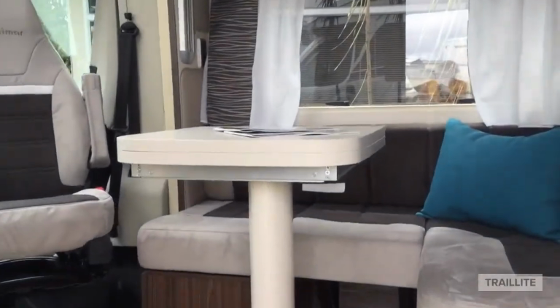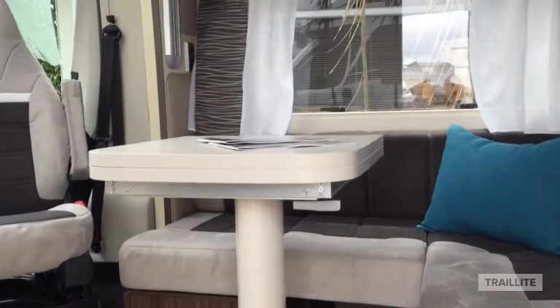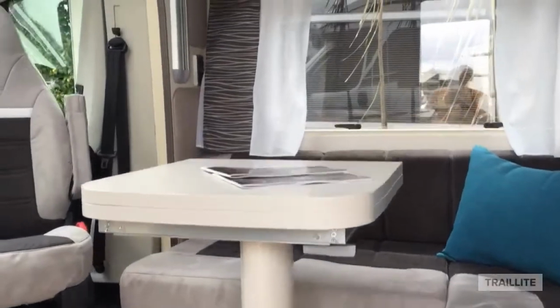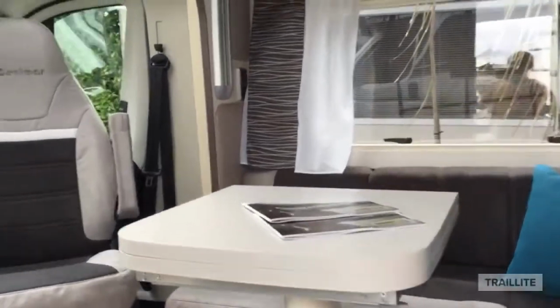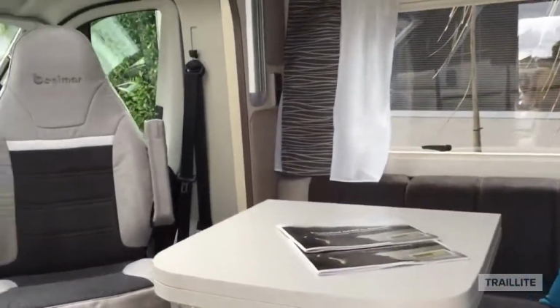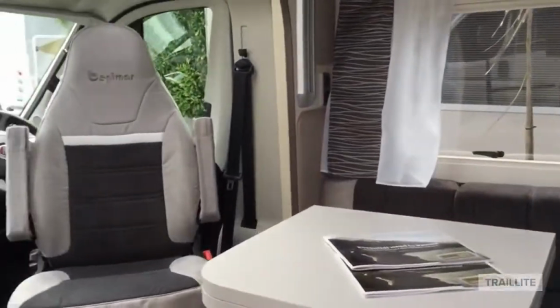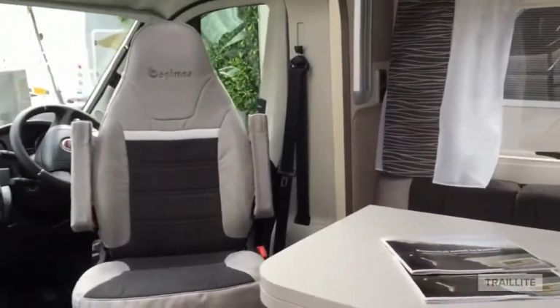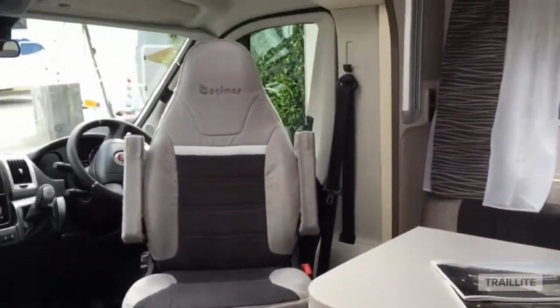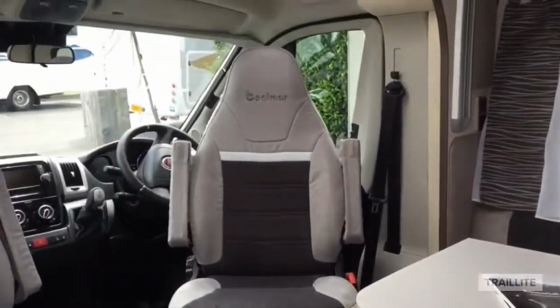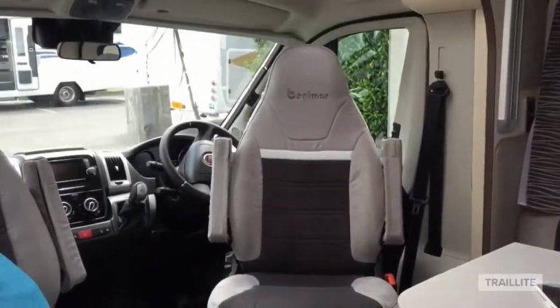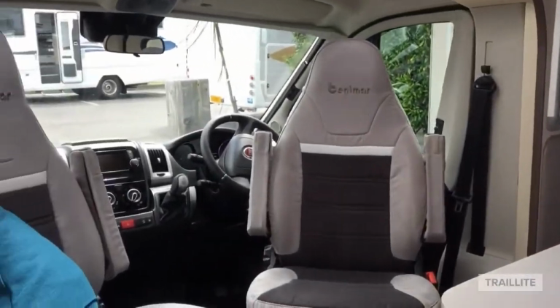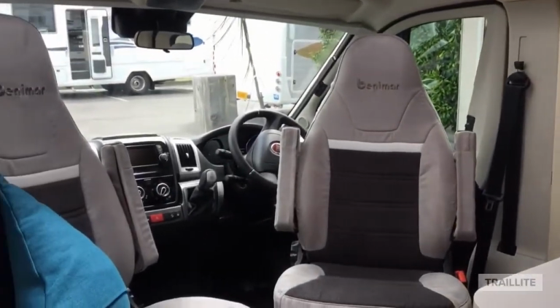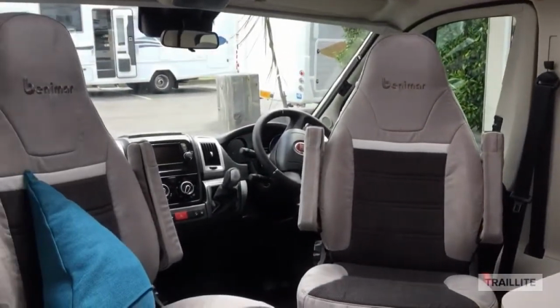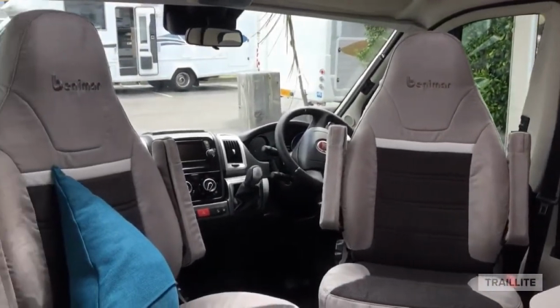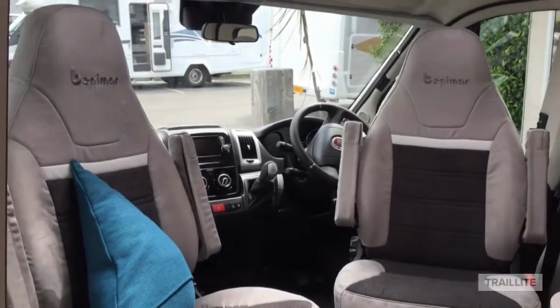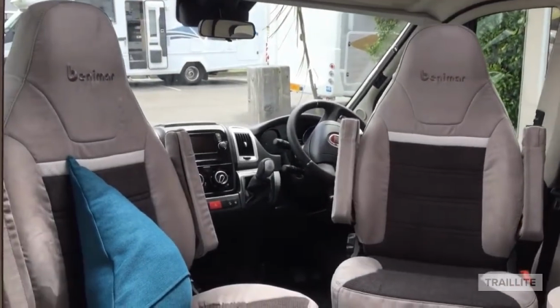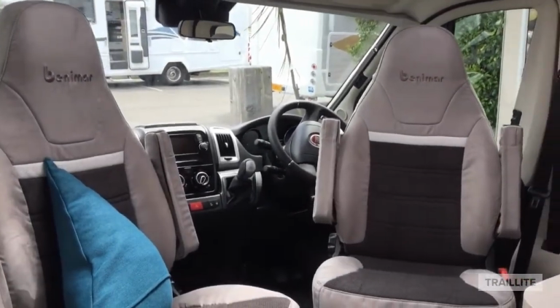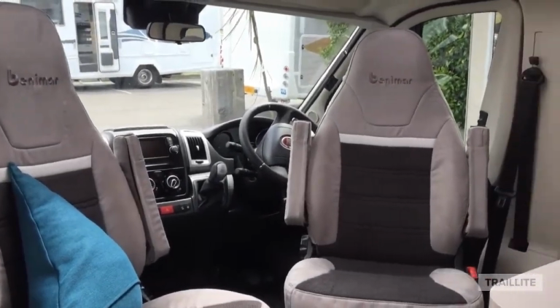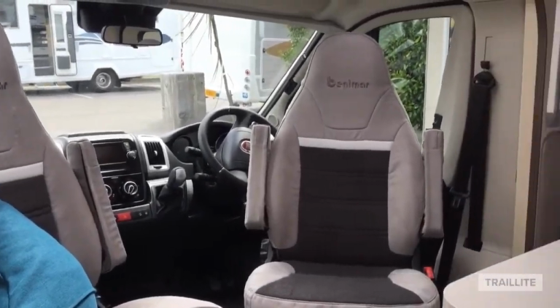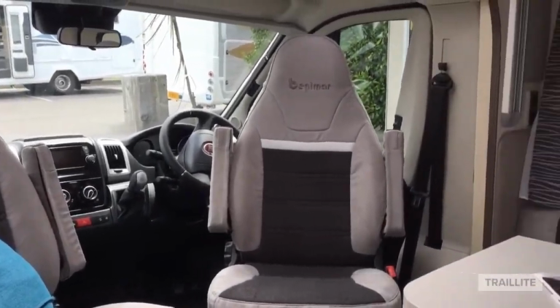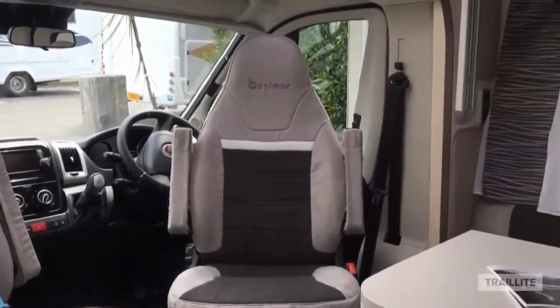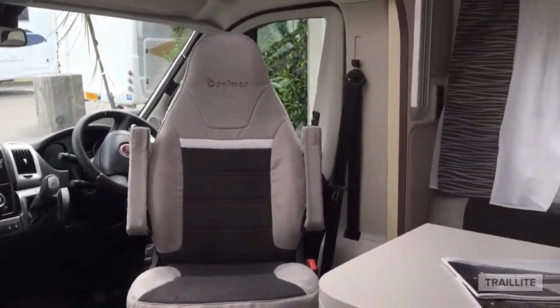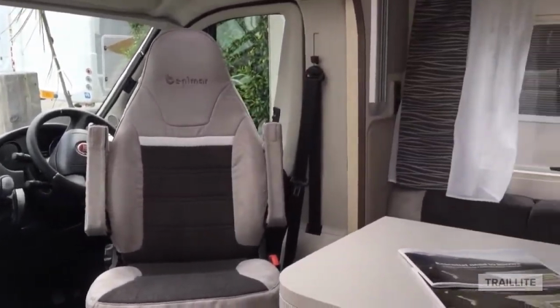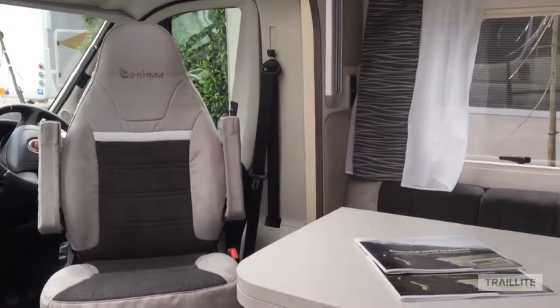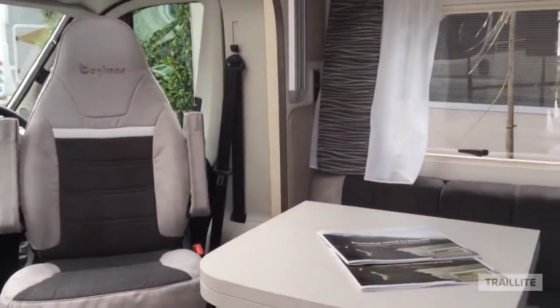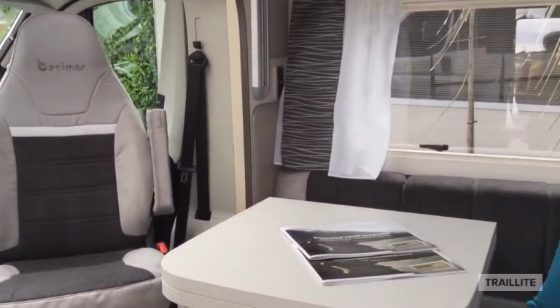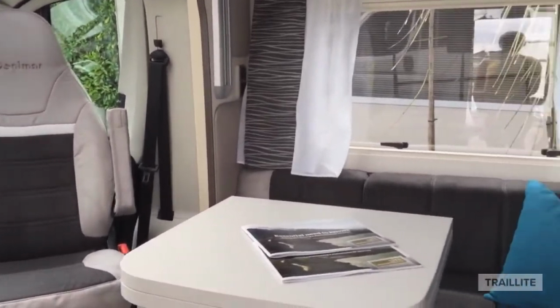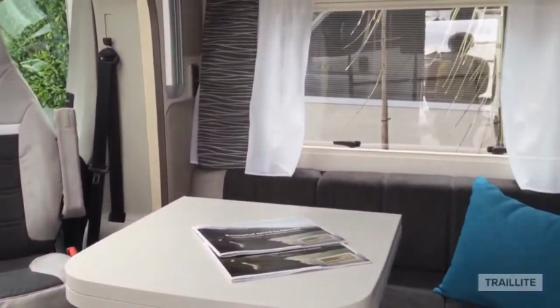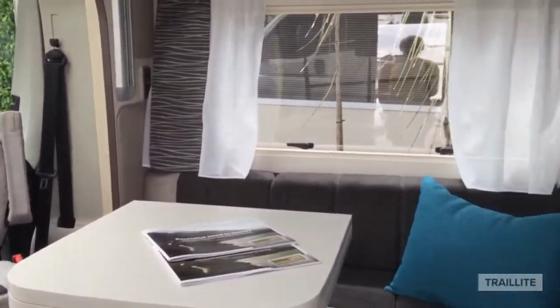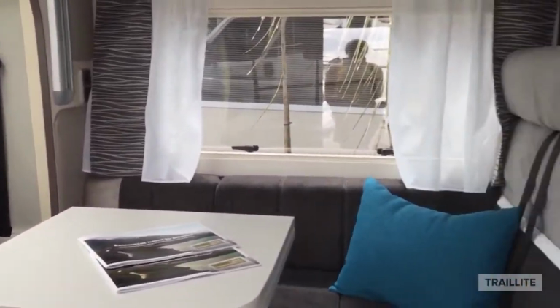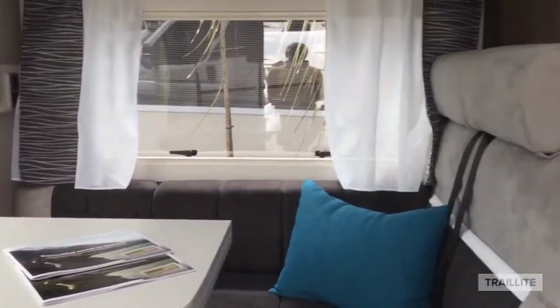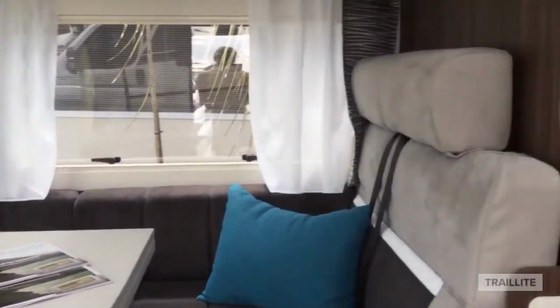Welcome to the Benama 282, featuring front and rear lounge.